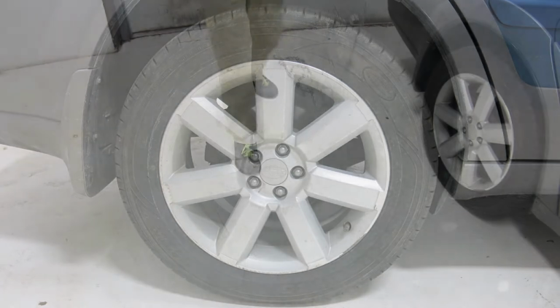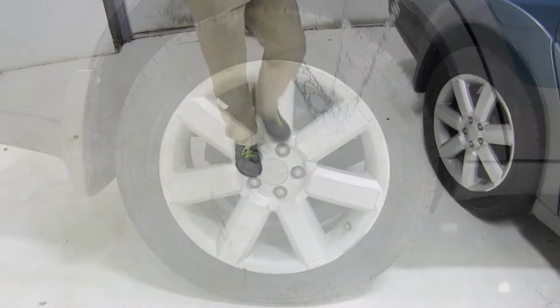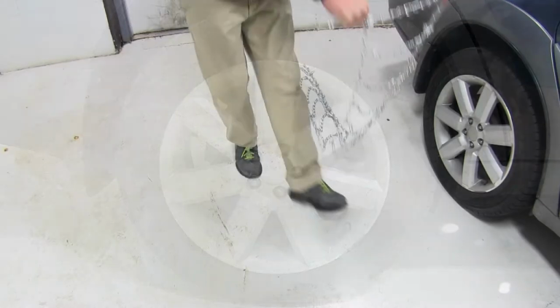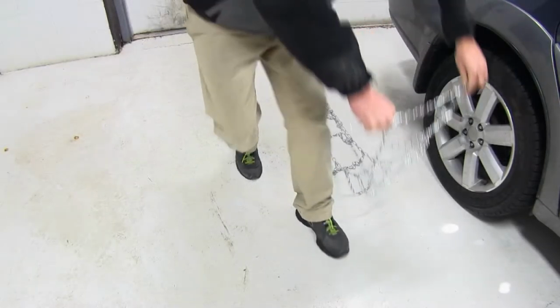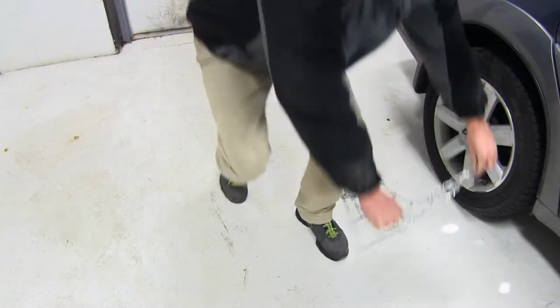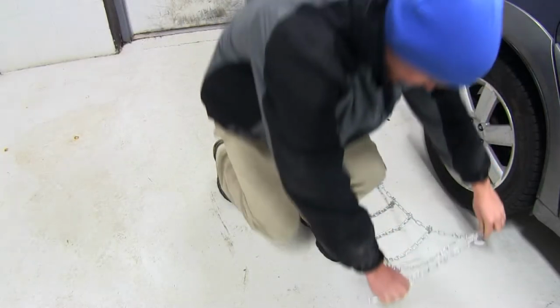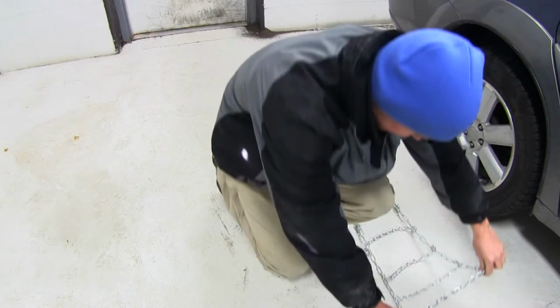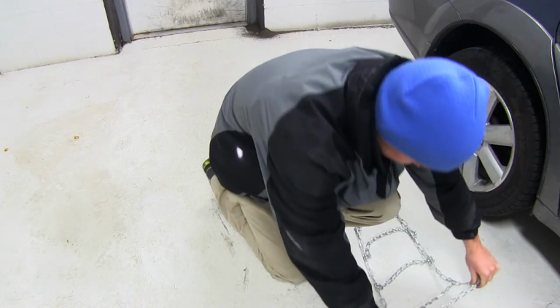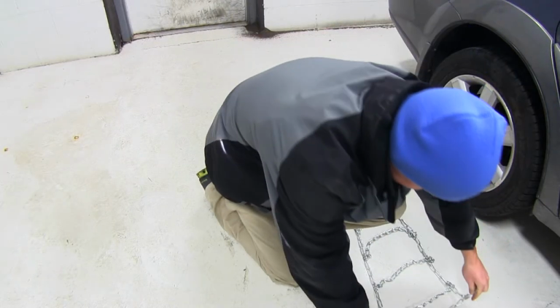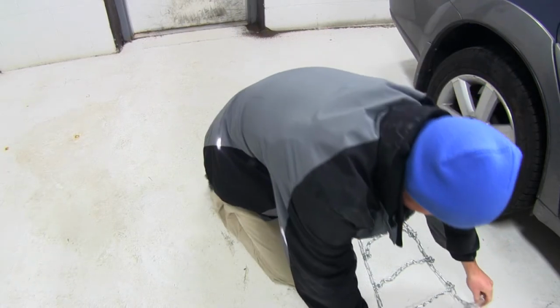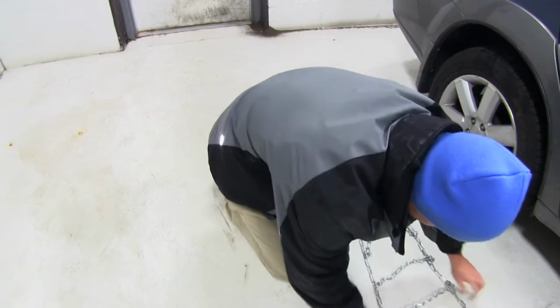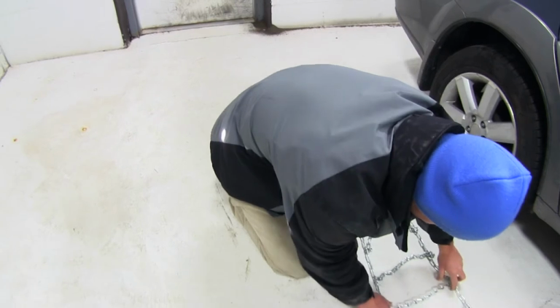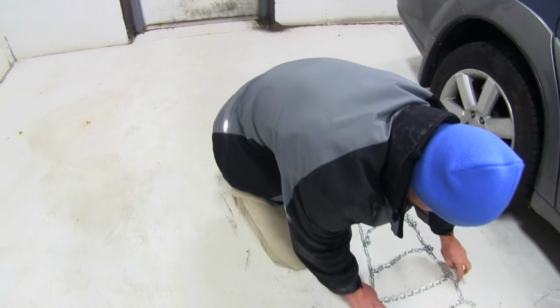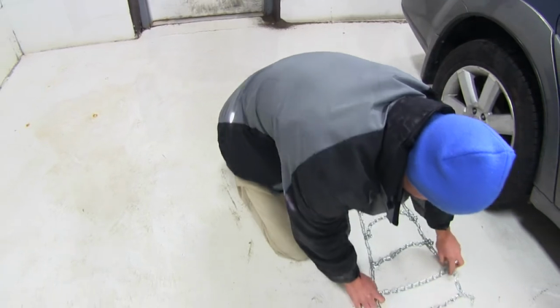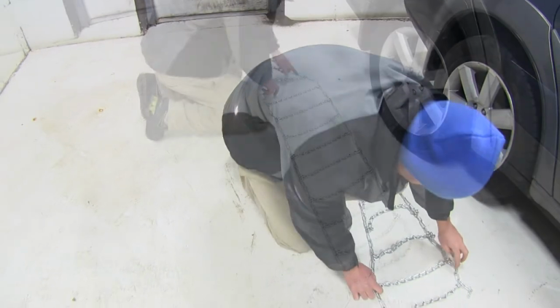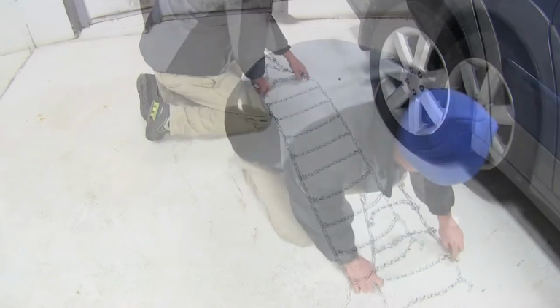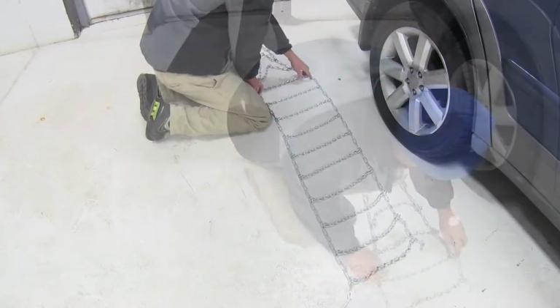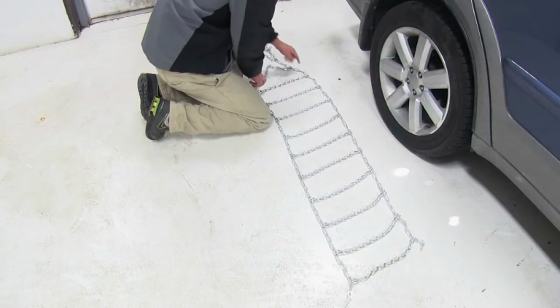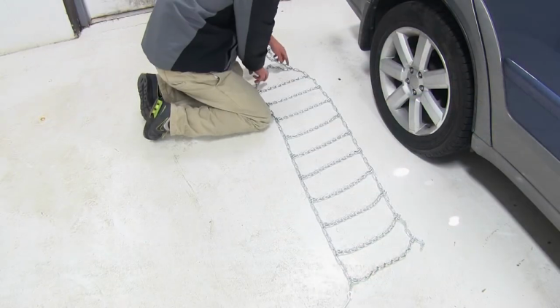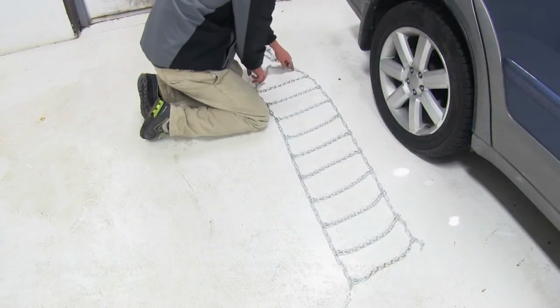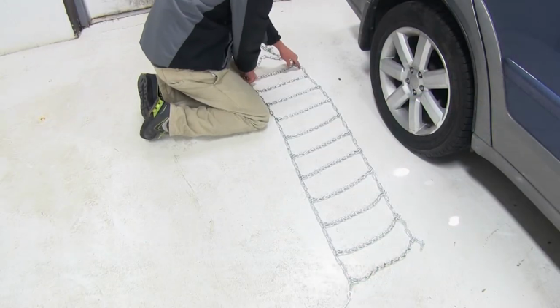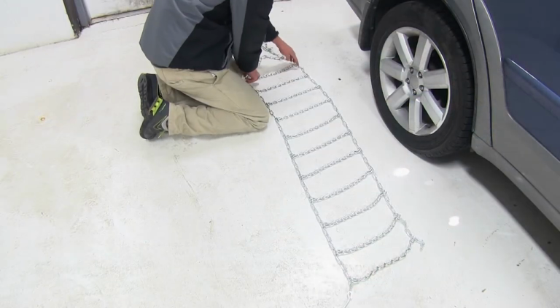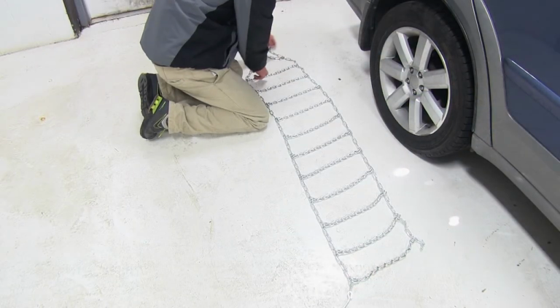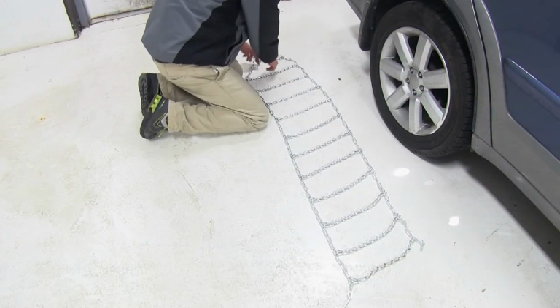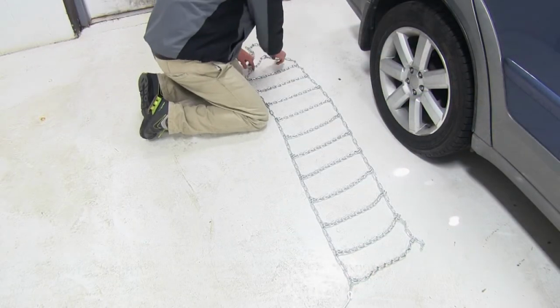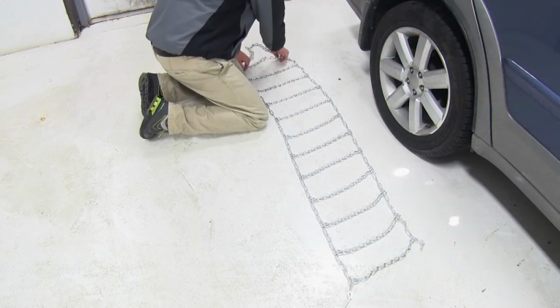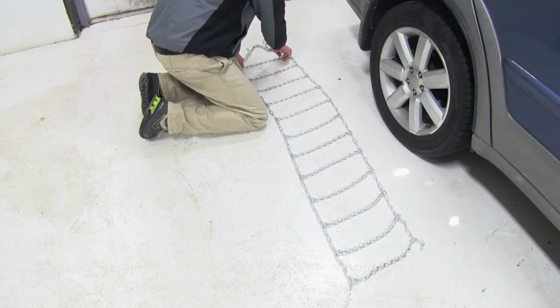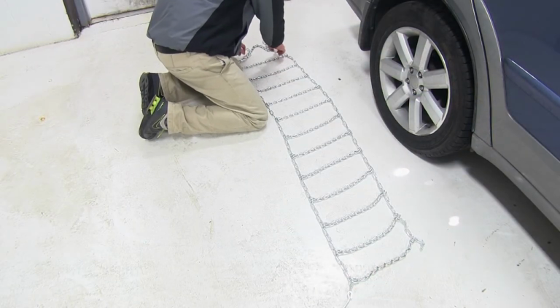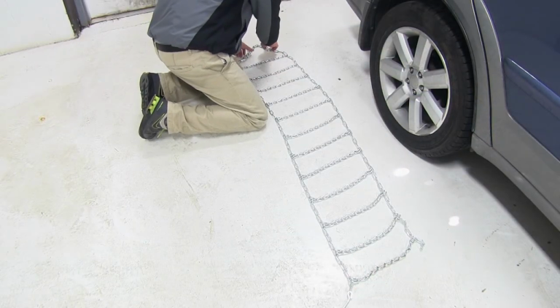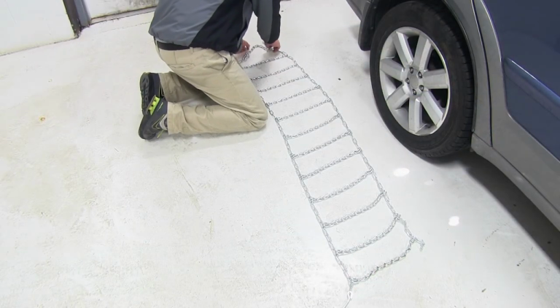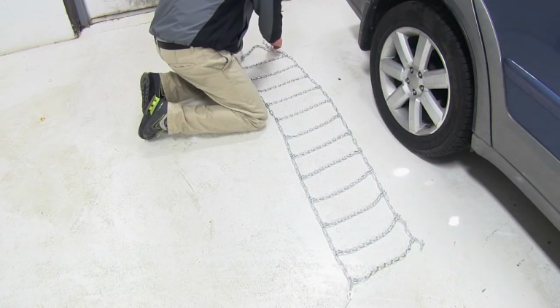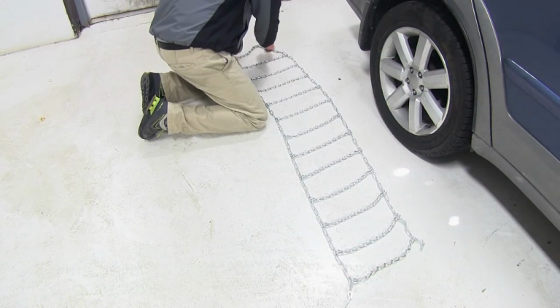We'll begin our installation by first laying the tire chain flat out on the ground to undo any kinks or tangles. This will ensure that the tire chain will fit correctly around our tire.